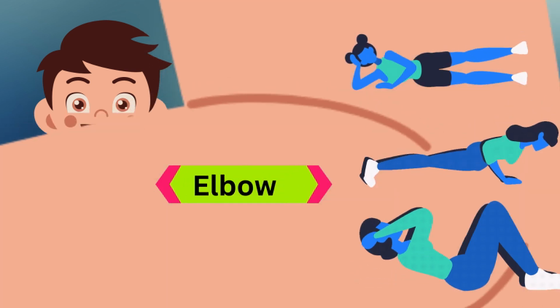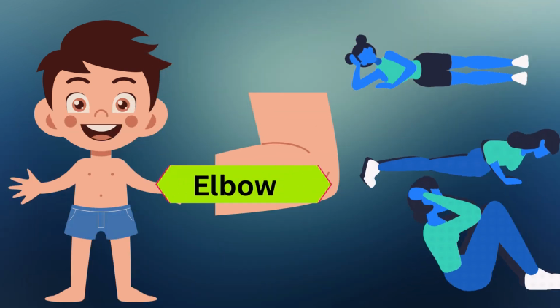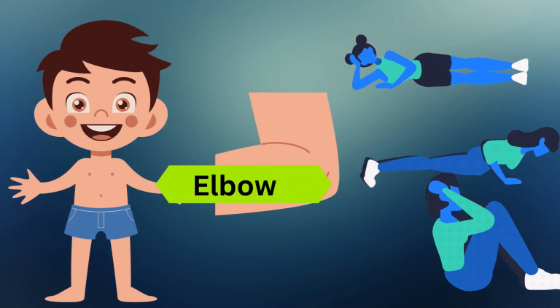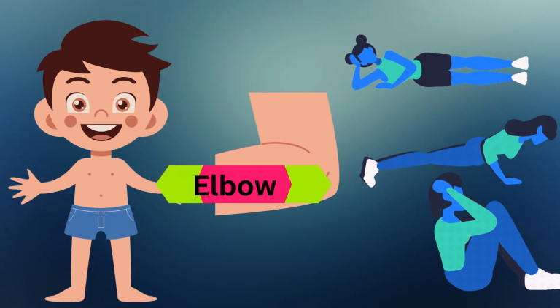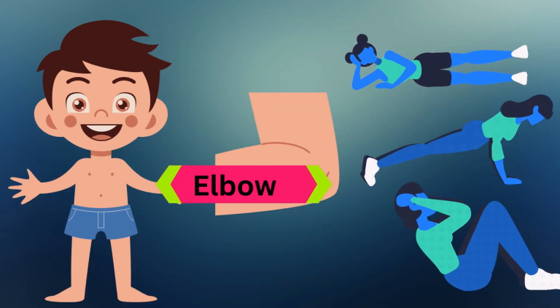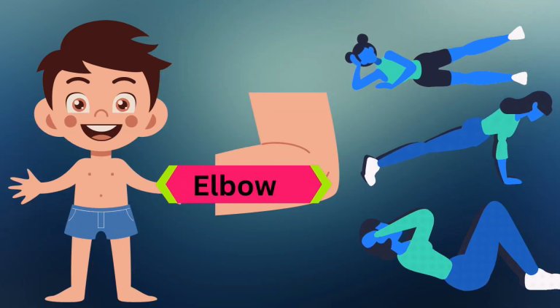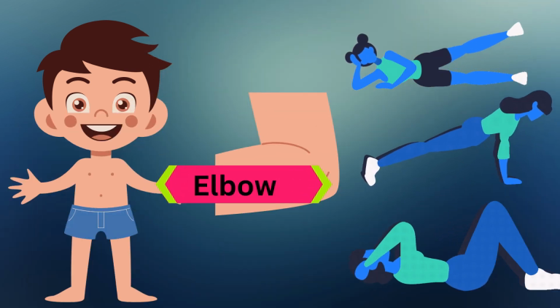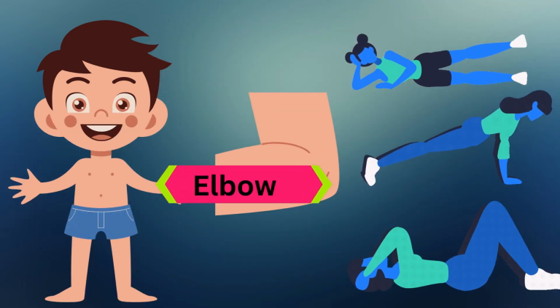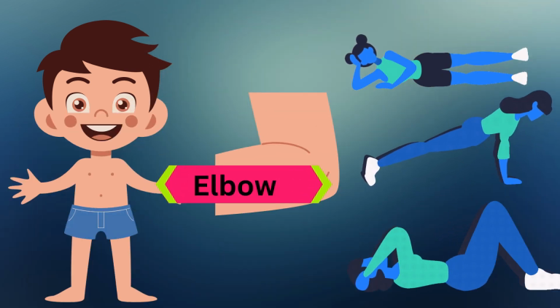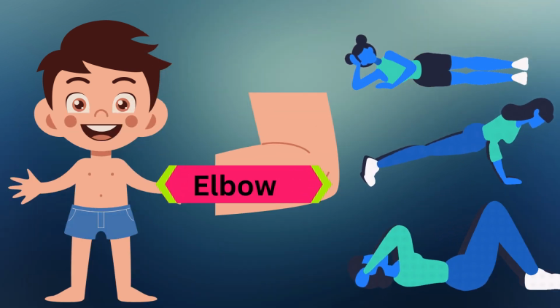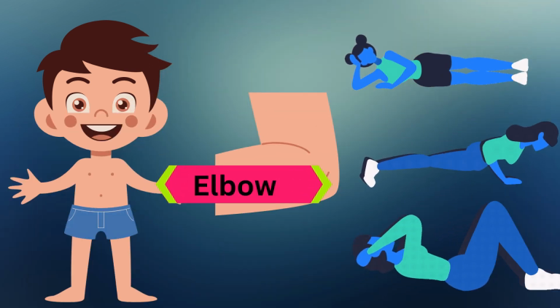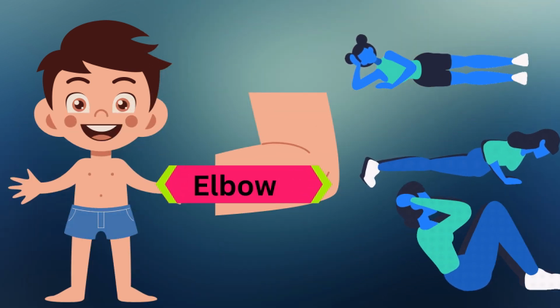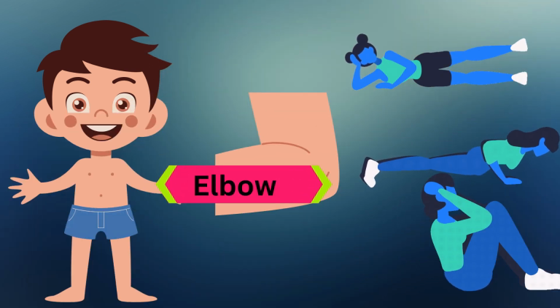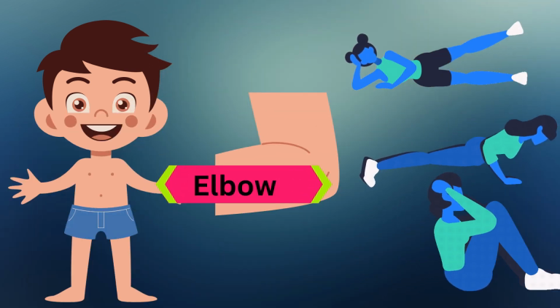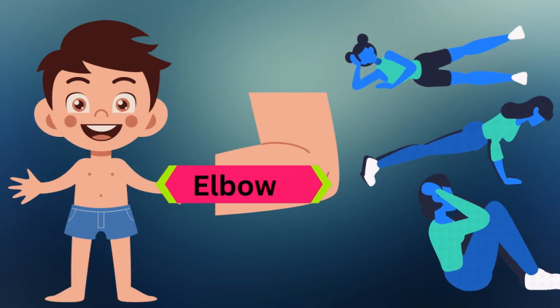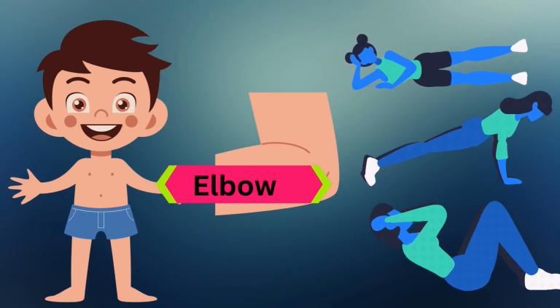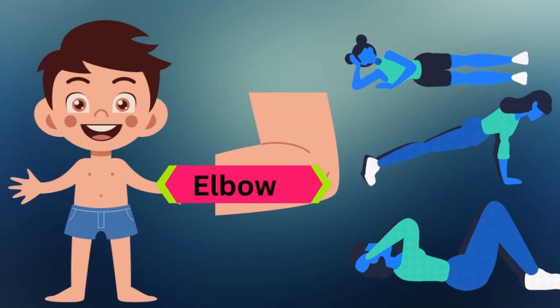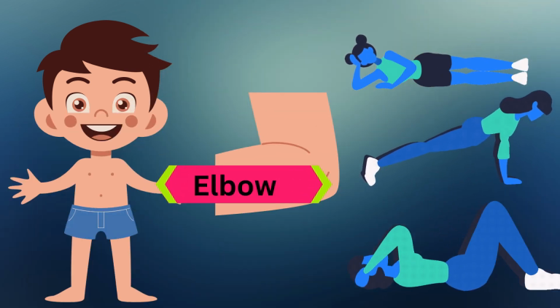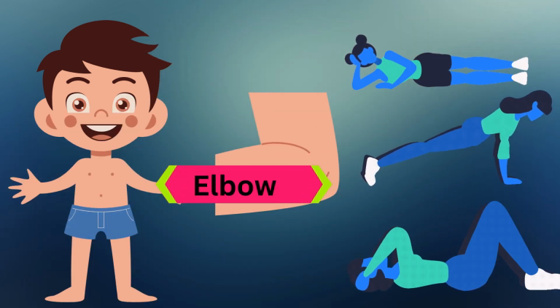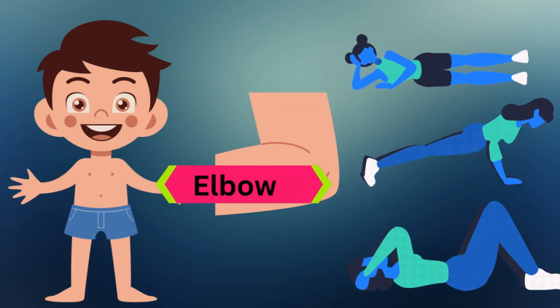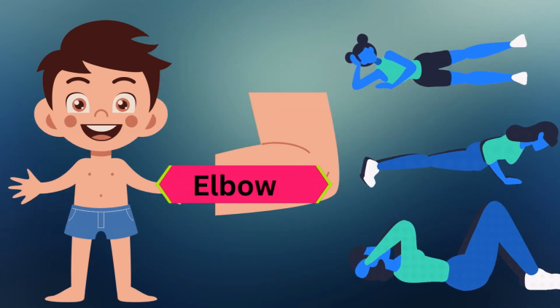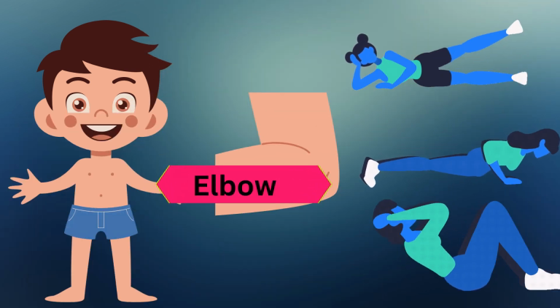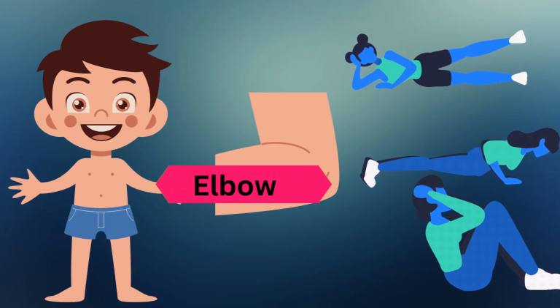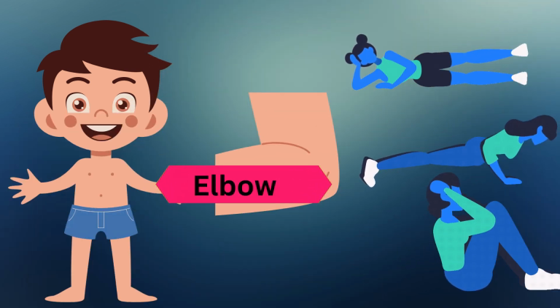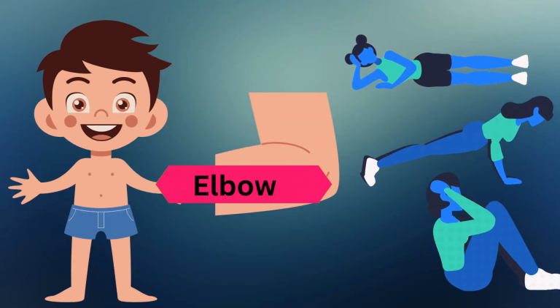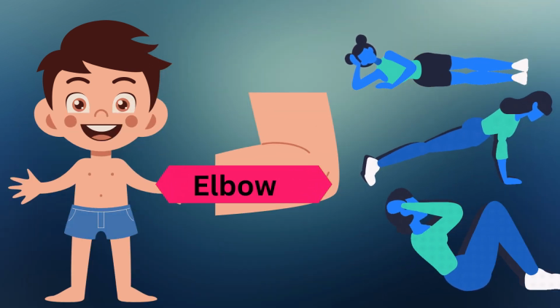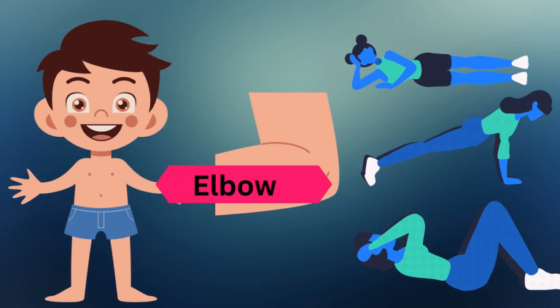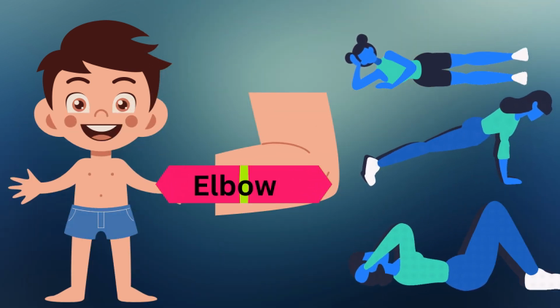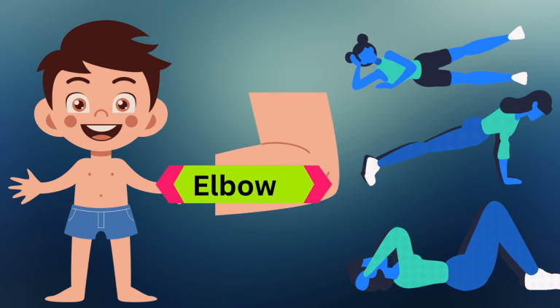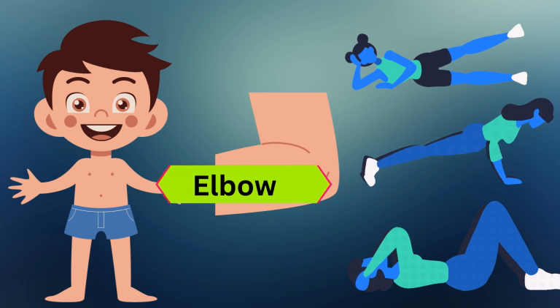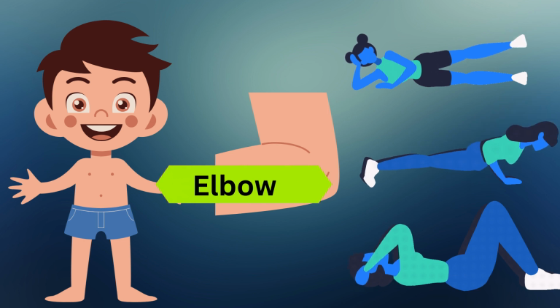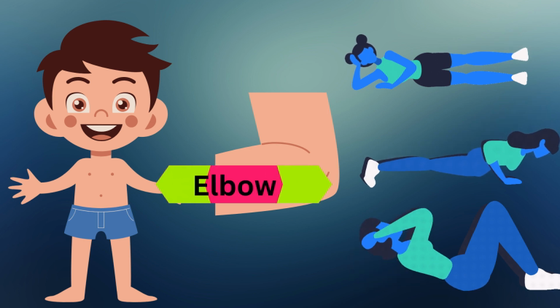This is the elbow. Elbows help us bend our arms. We need them for many activities.